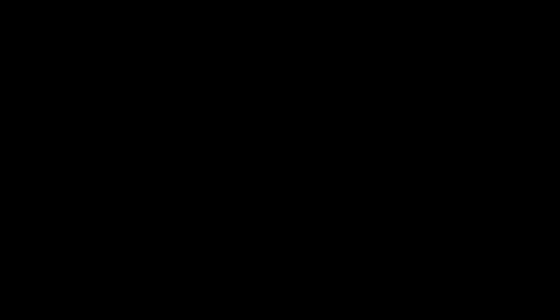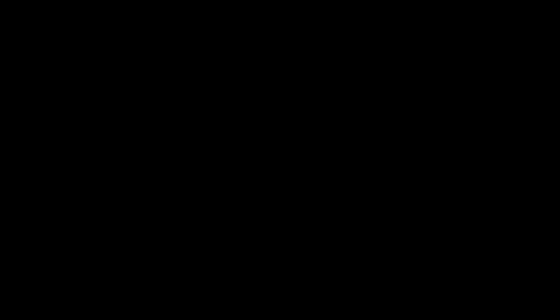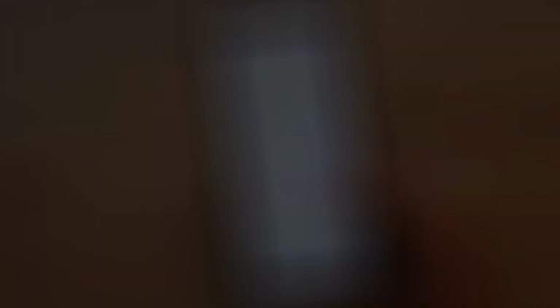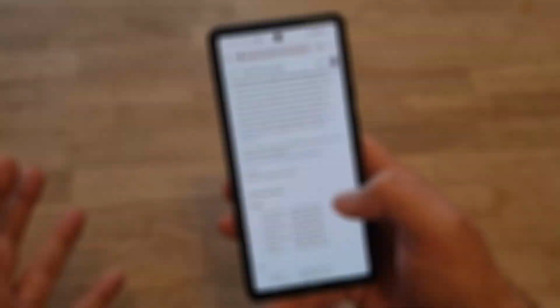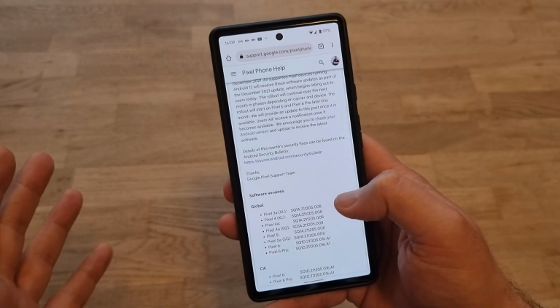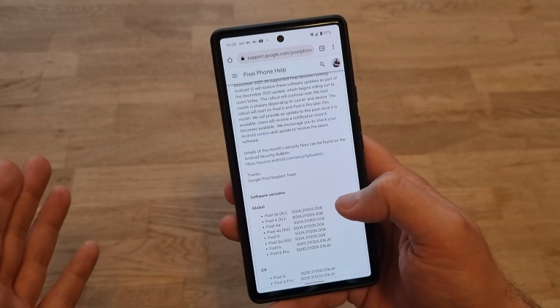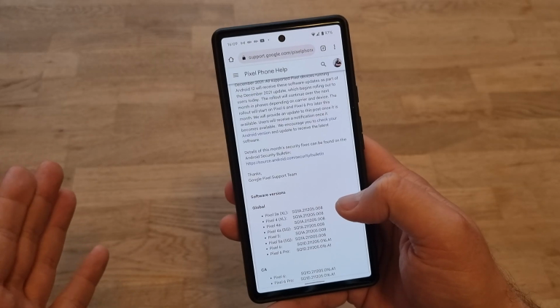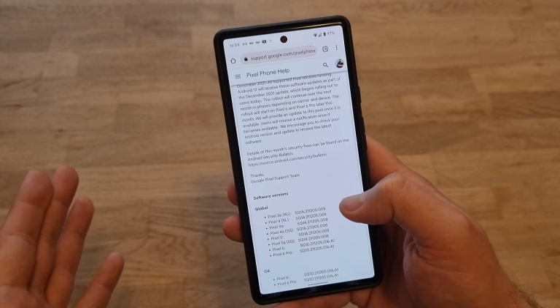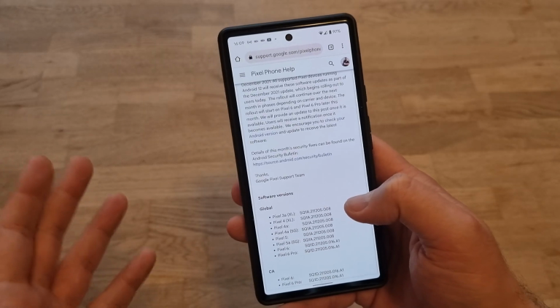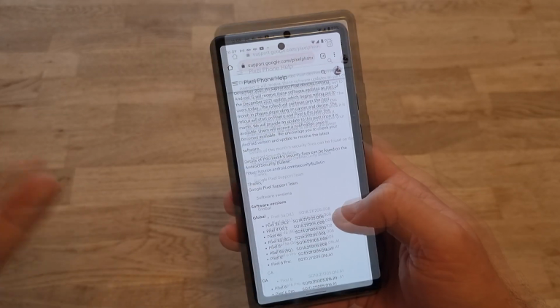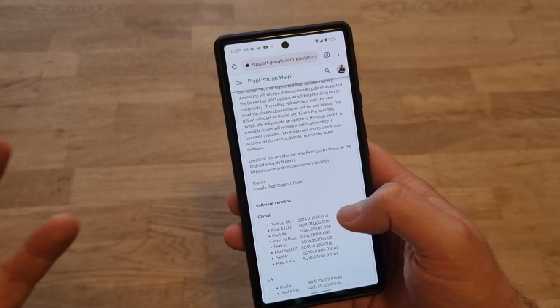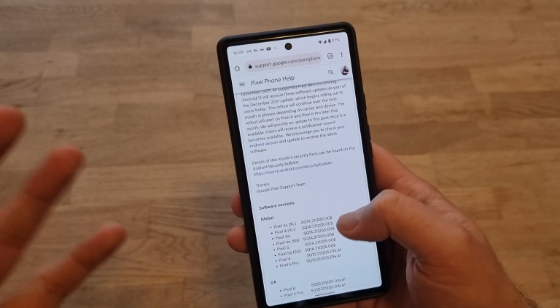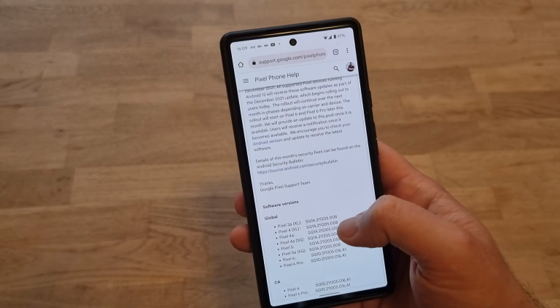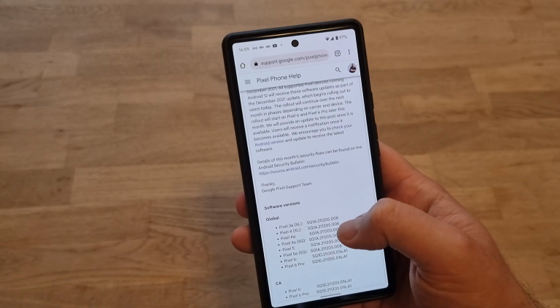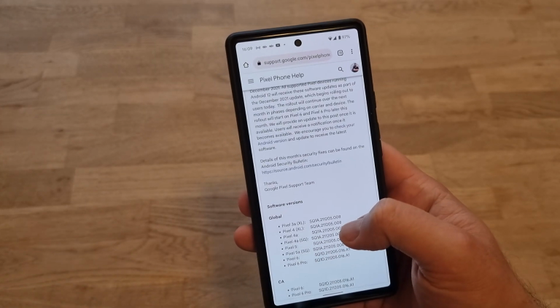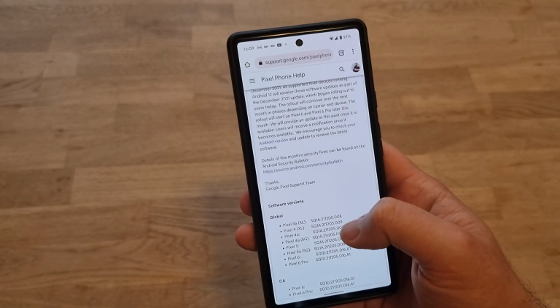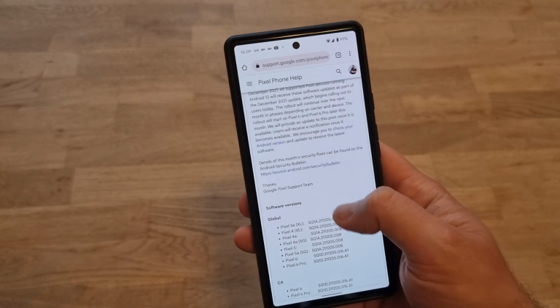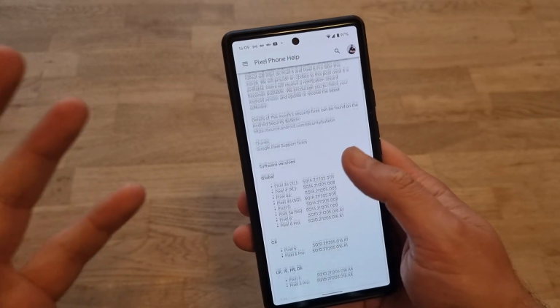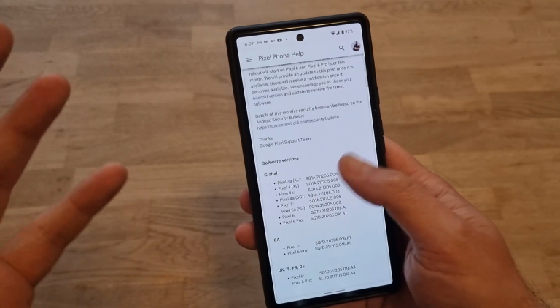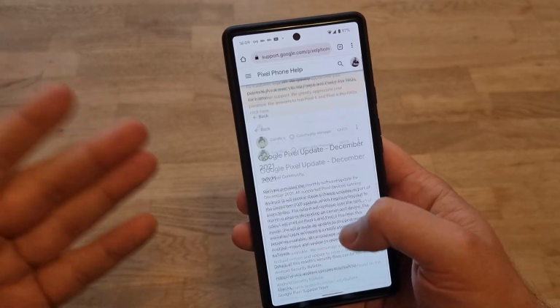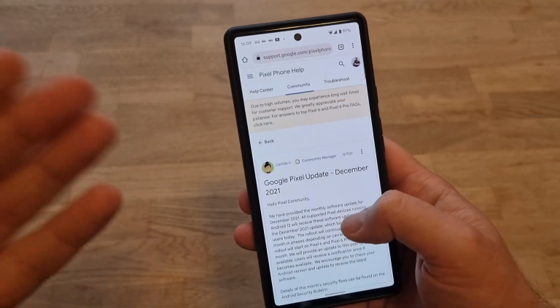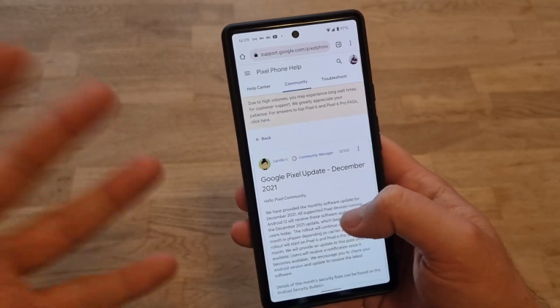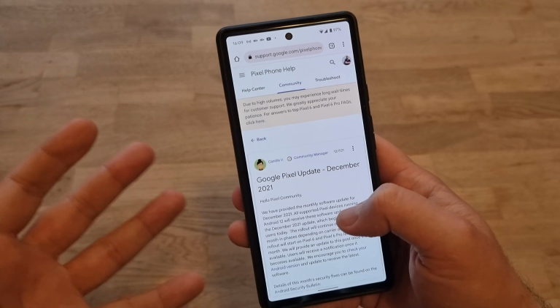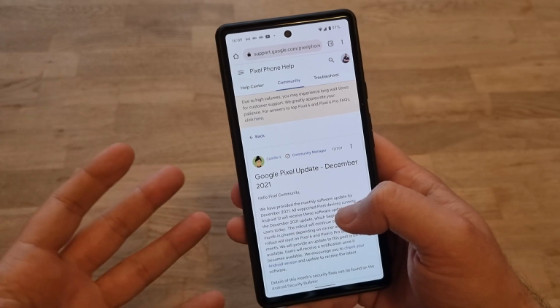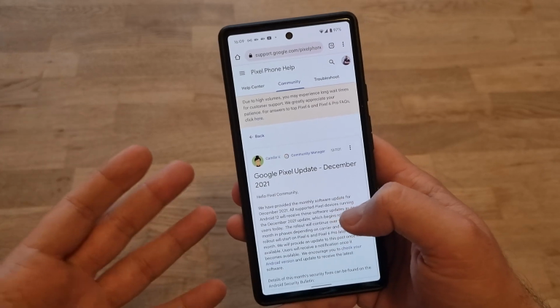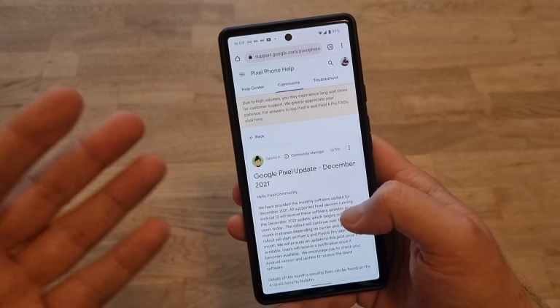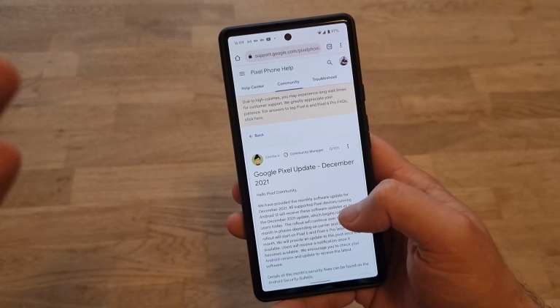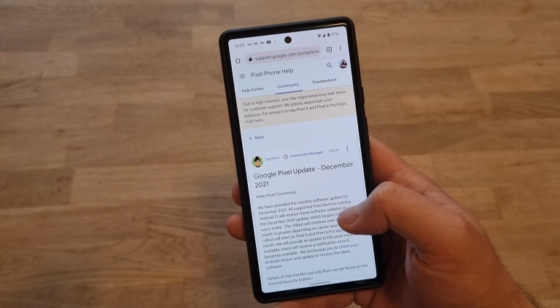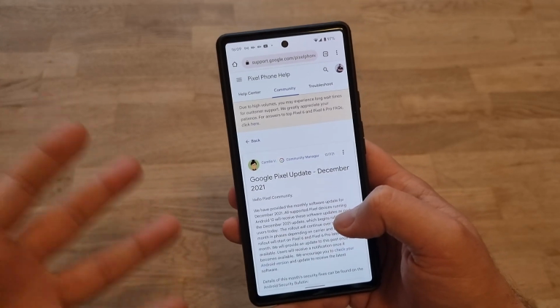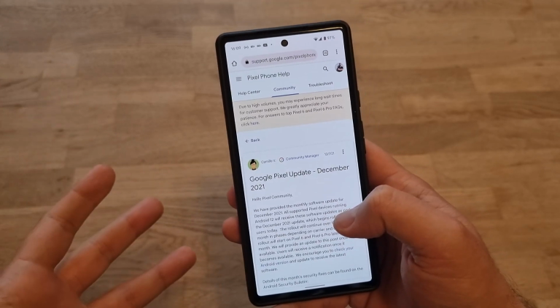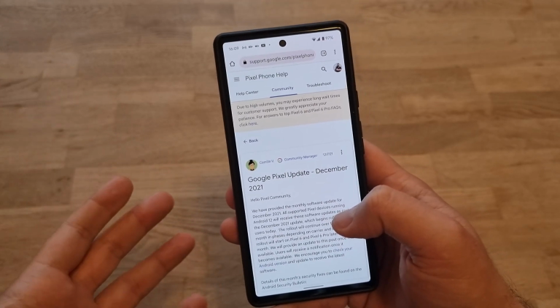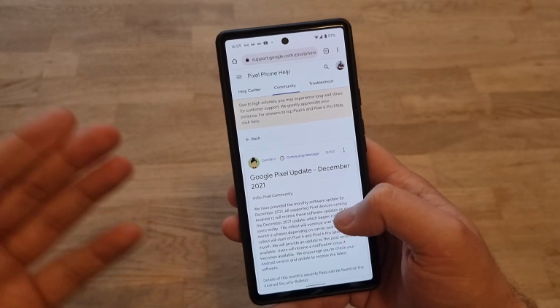Venner here from Venner's Pistech. Google released the much-awaited December update for the Pixel devices.